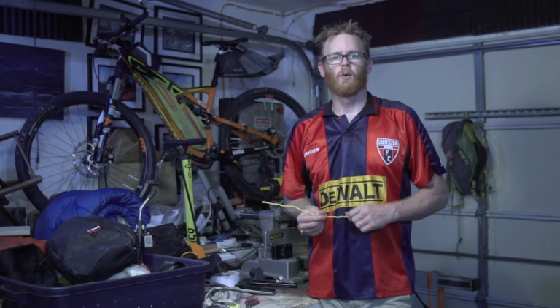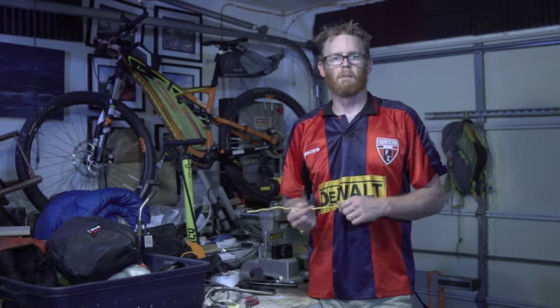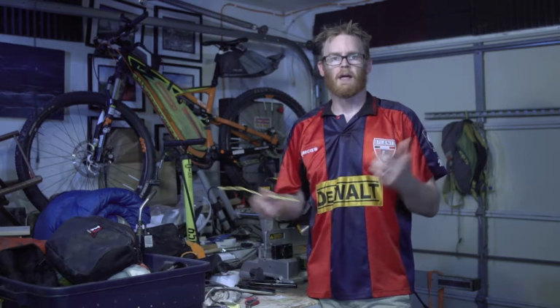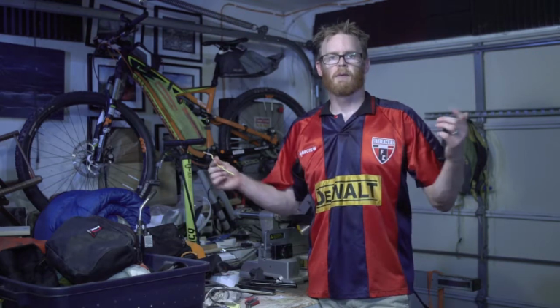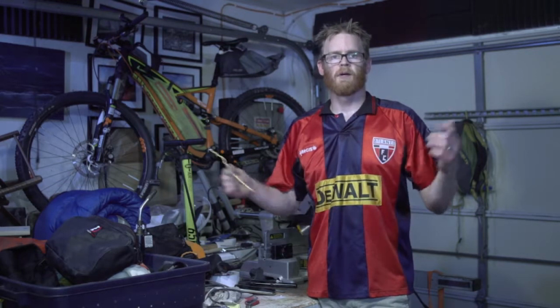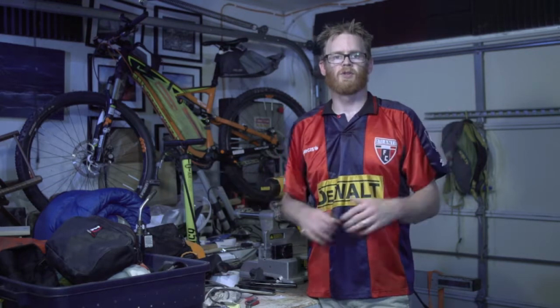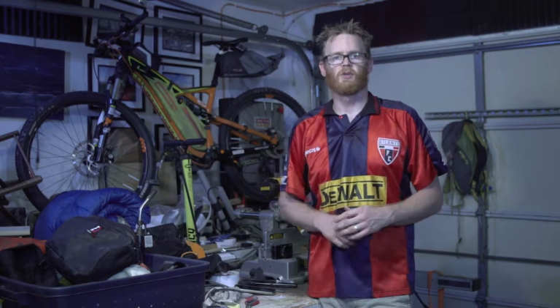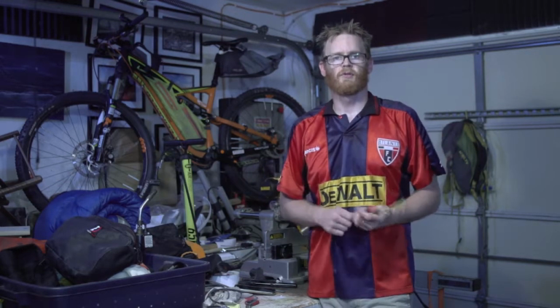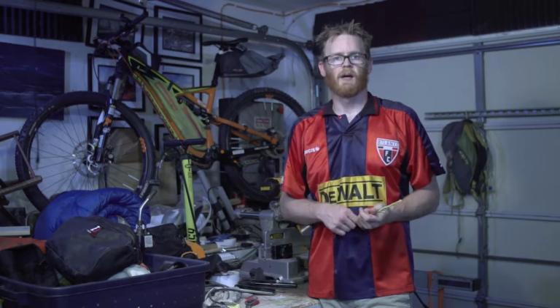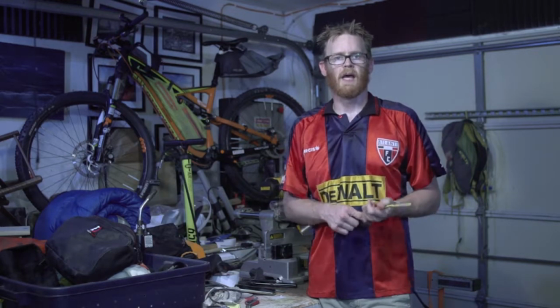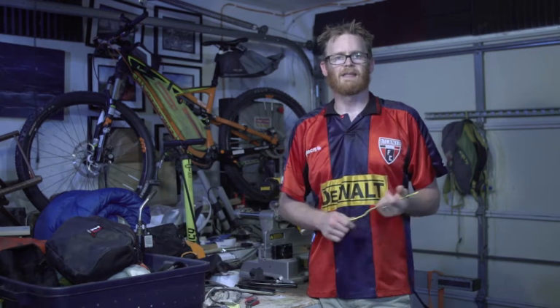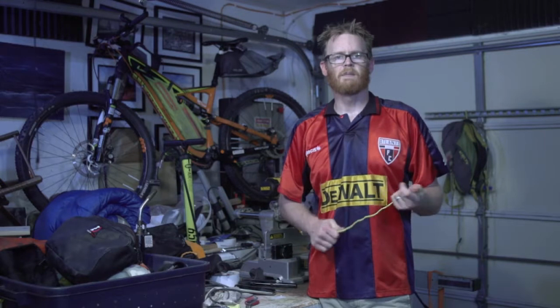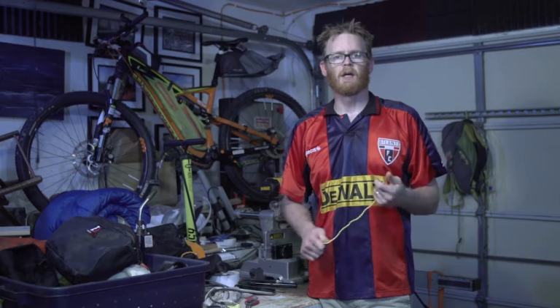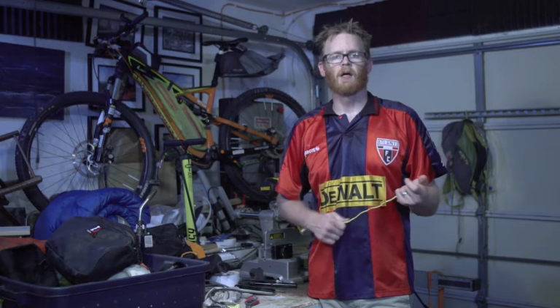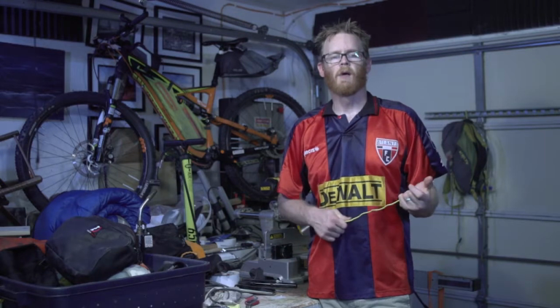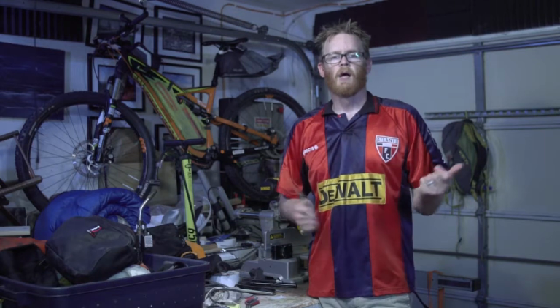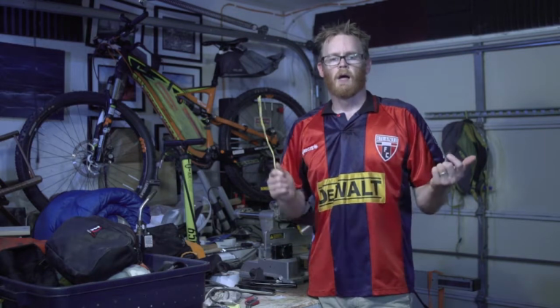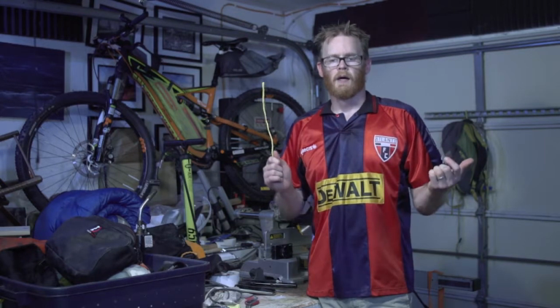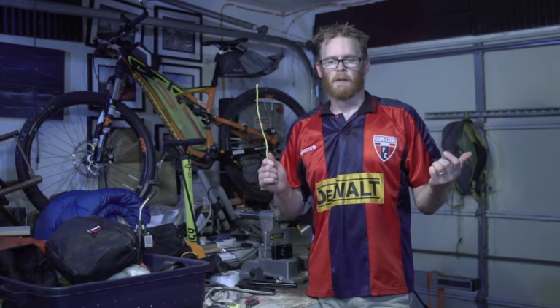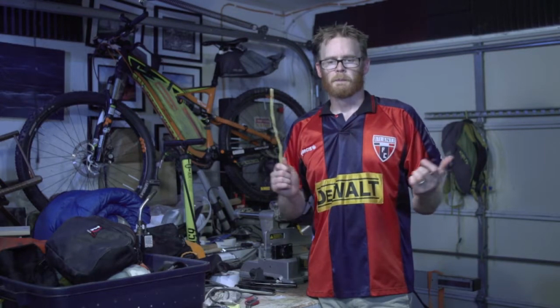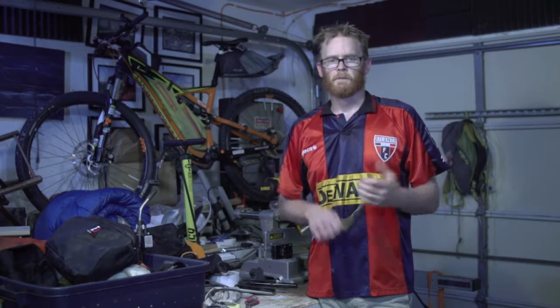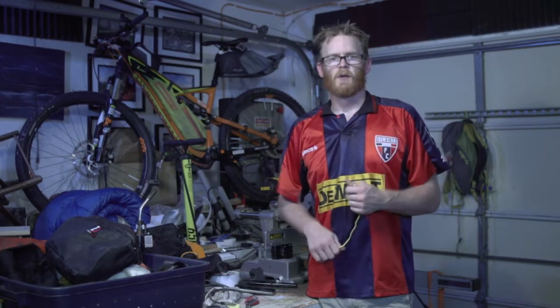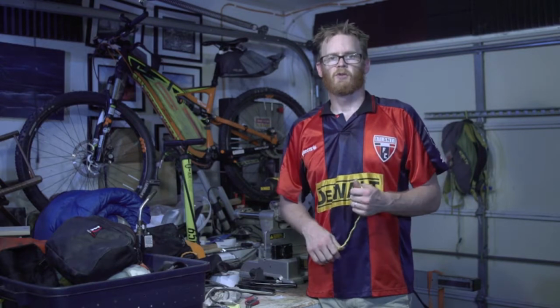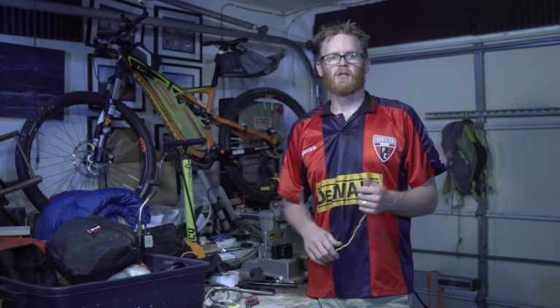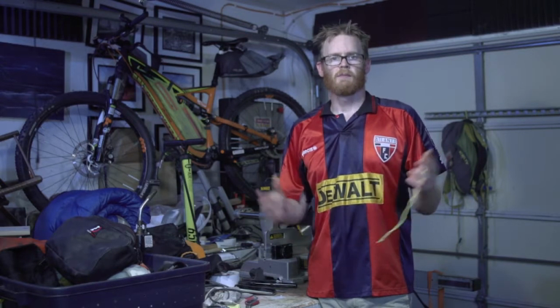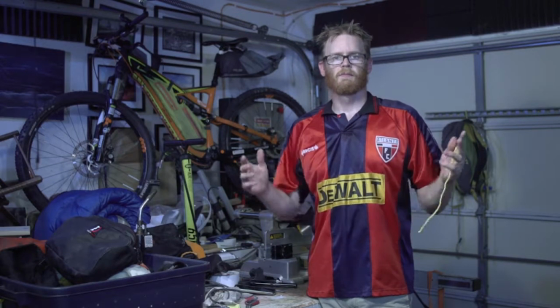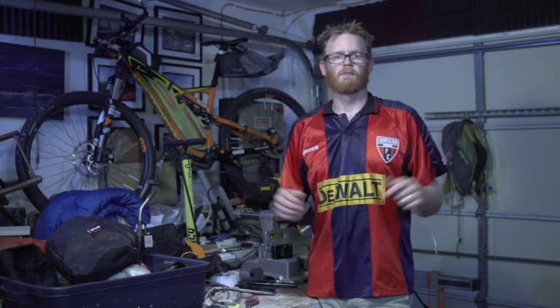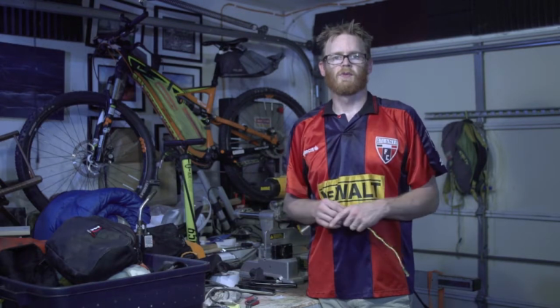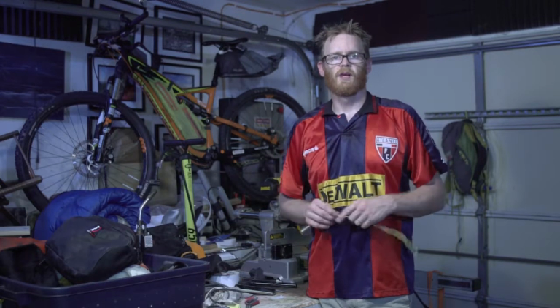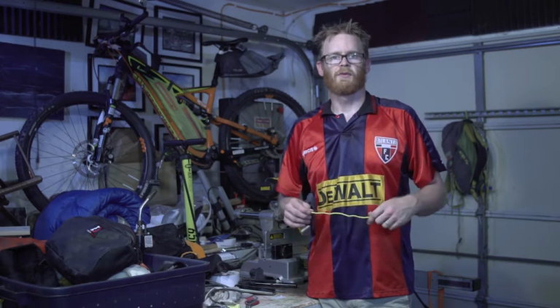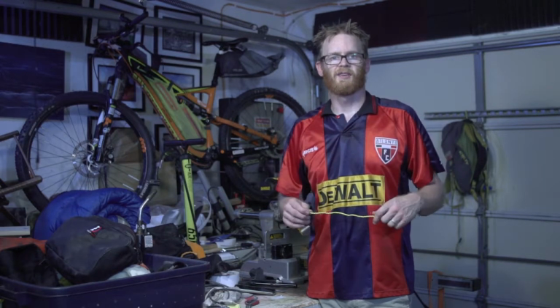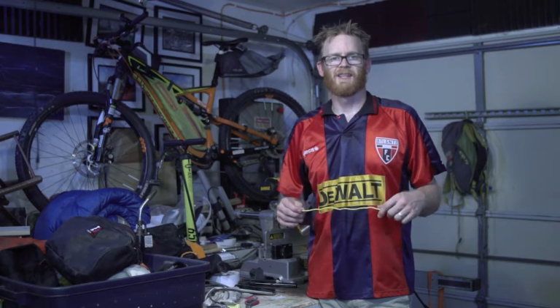Thanks for watching. Questions and comments, please put them below and let me know what you think and what might be a better solution for my sleeping gear. Thanks for watching — this is Derek for Derek Rides.